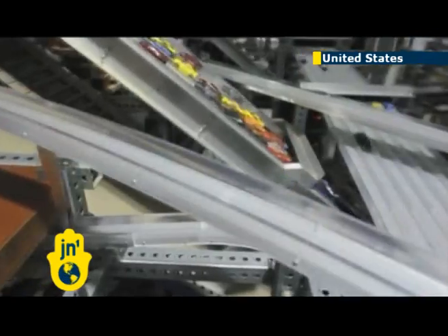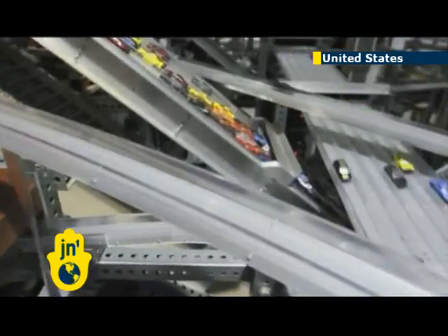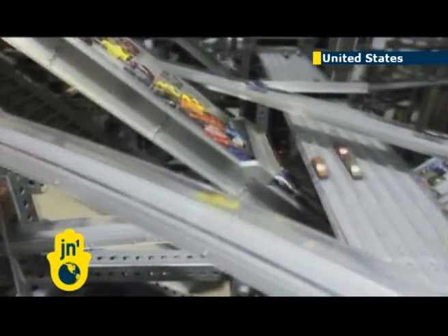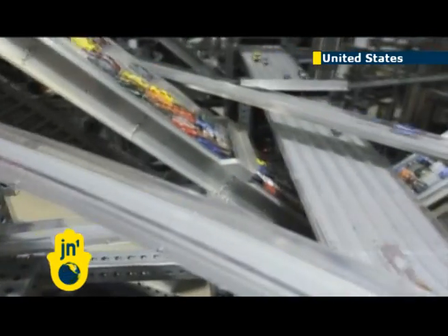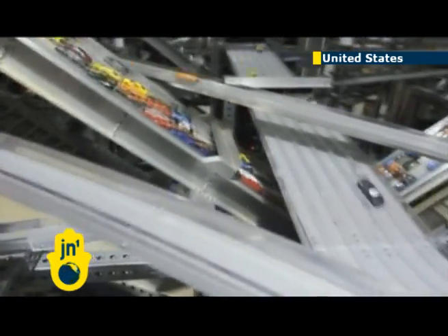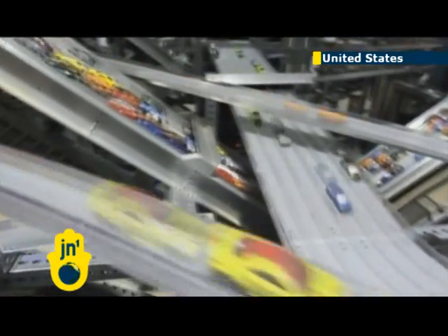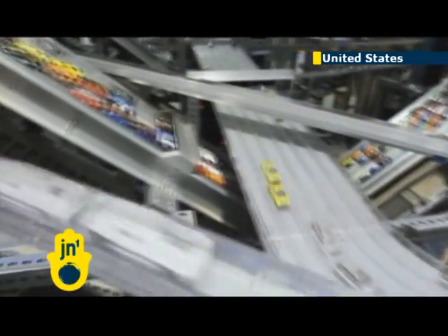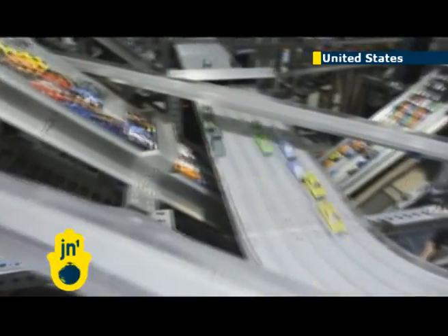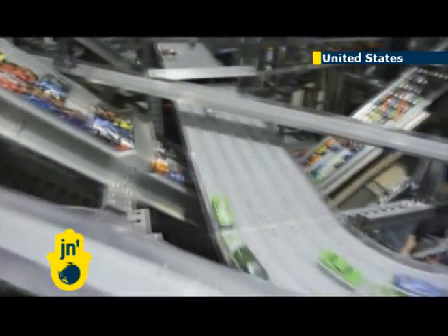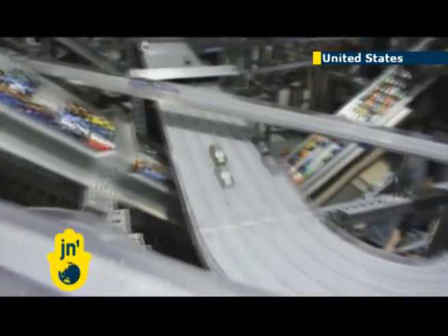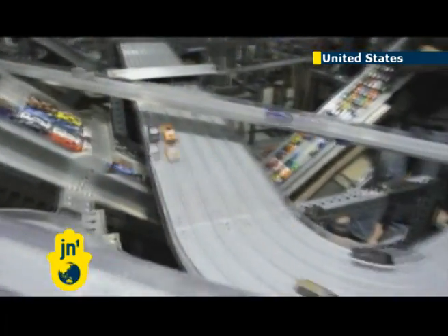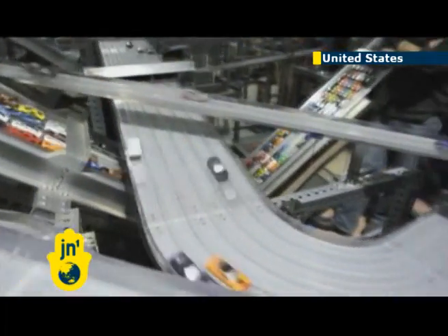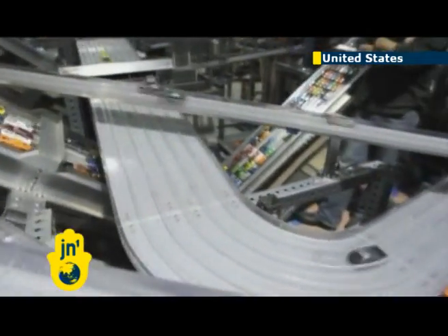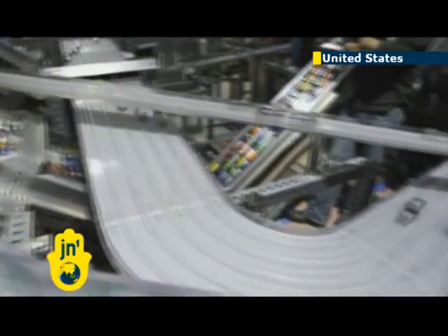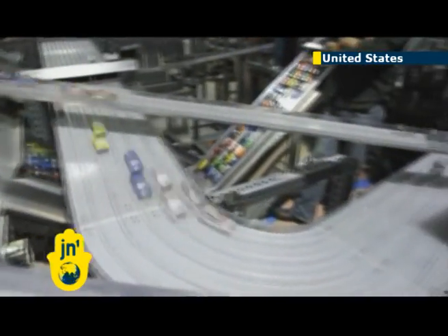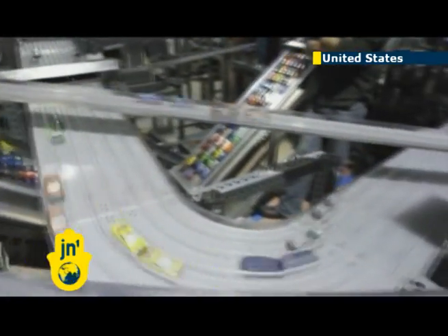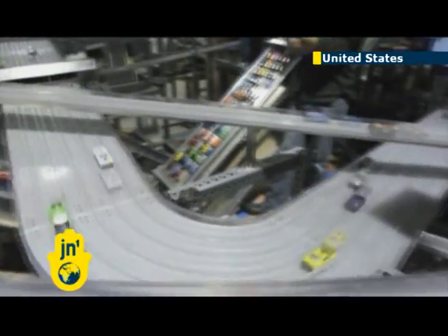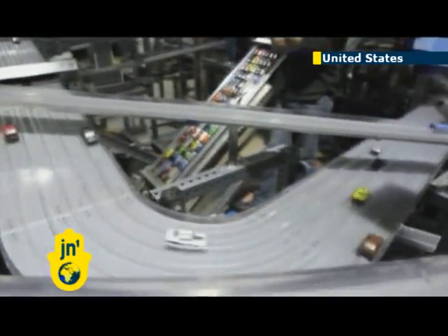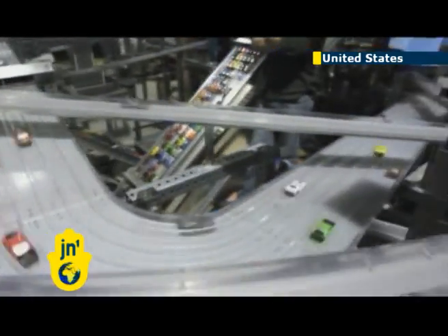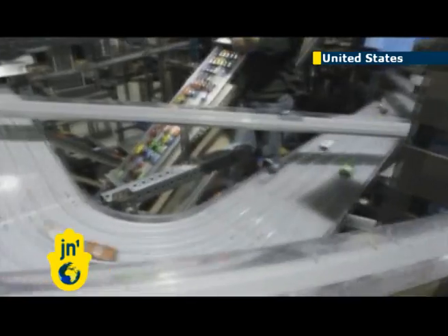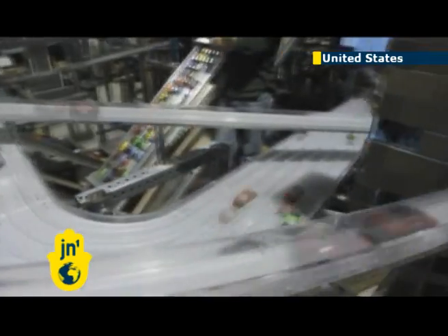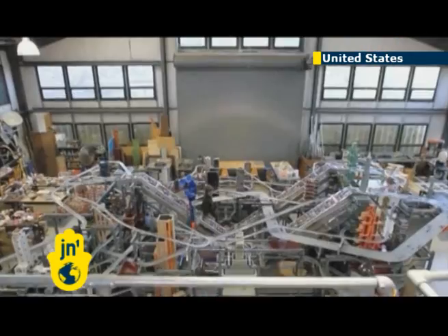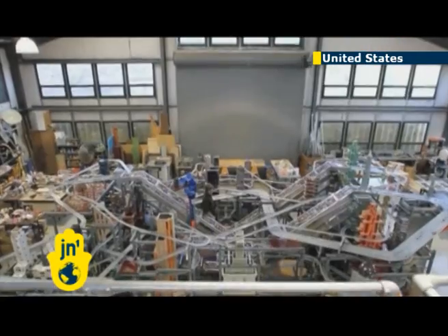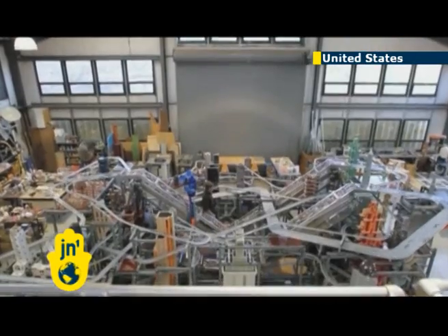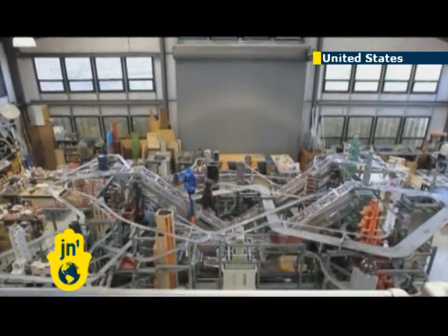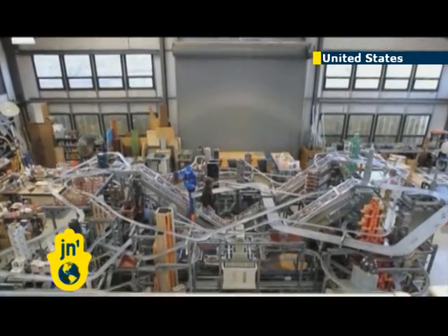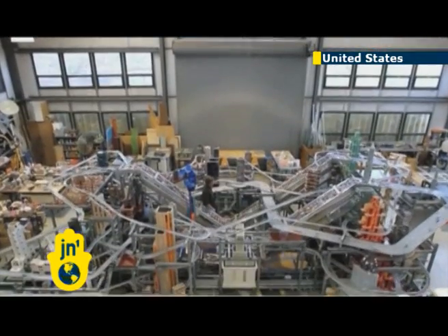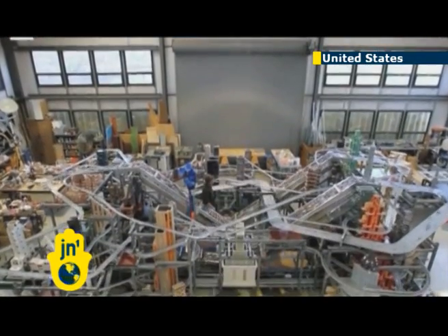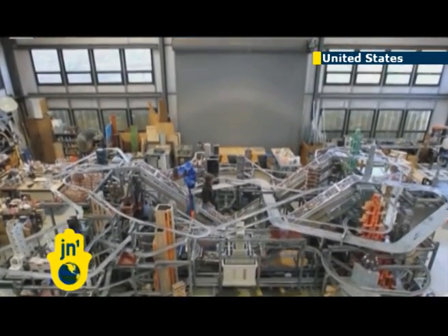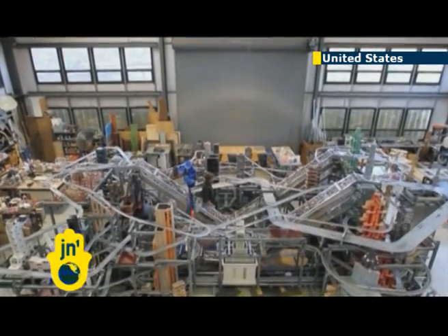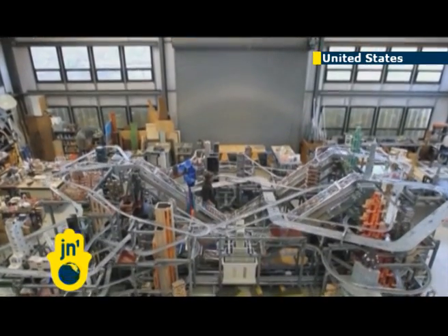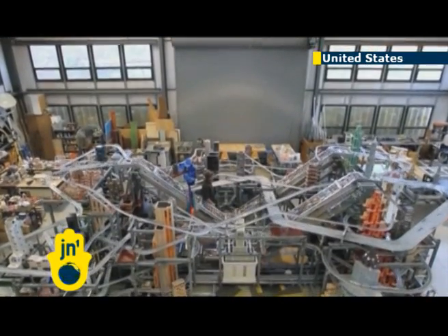Metropolis 2 will be permanently on display at the Los Angeles County Museum of Art from January 14th.